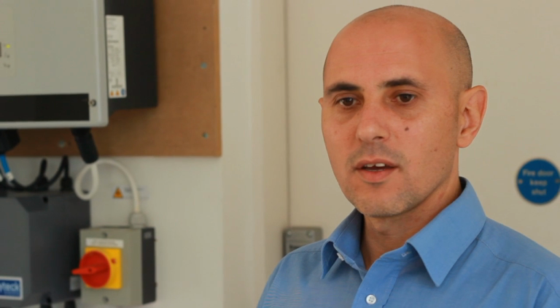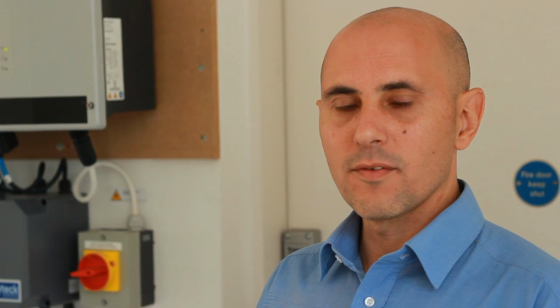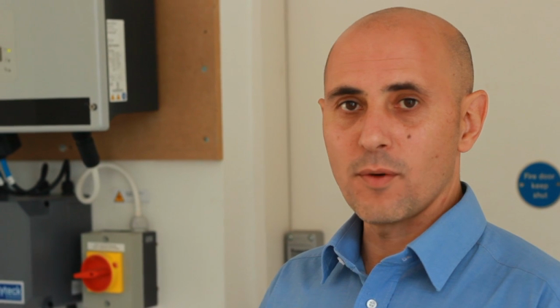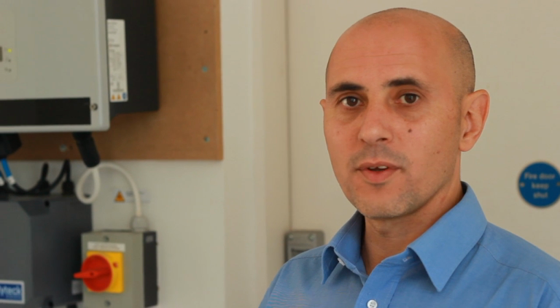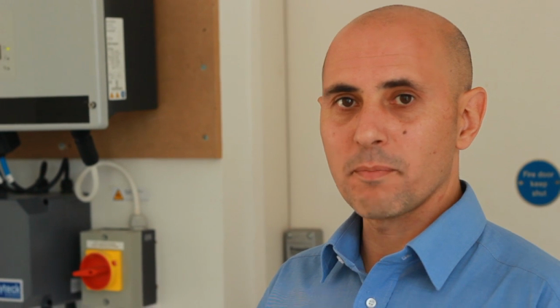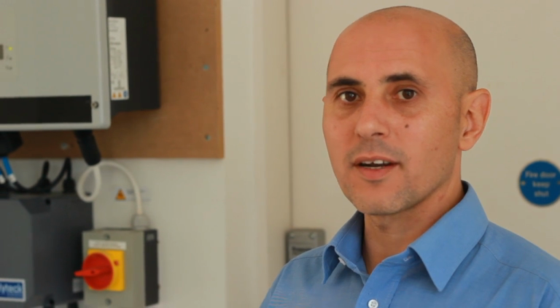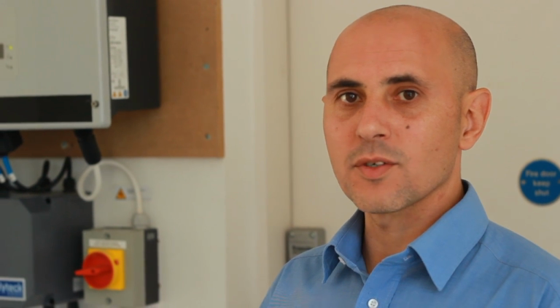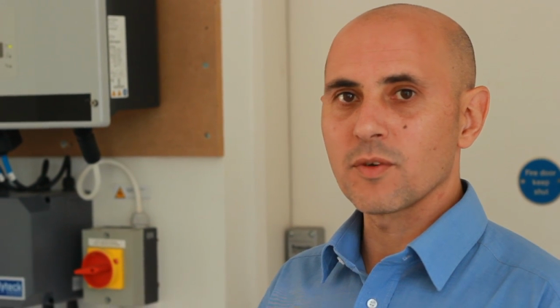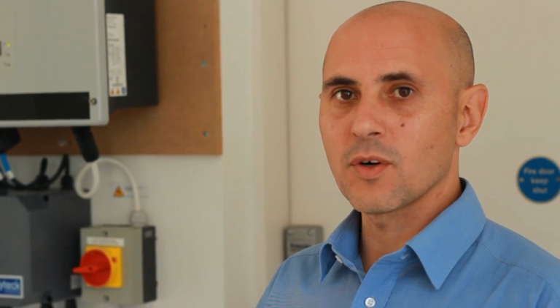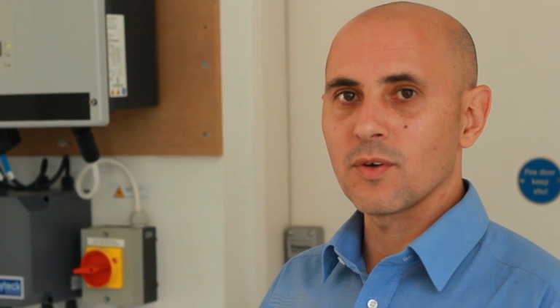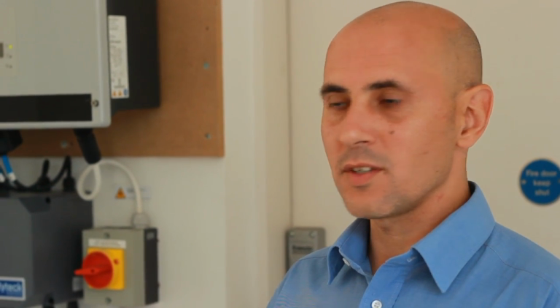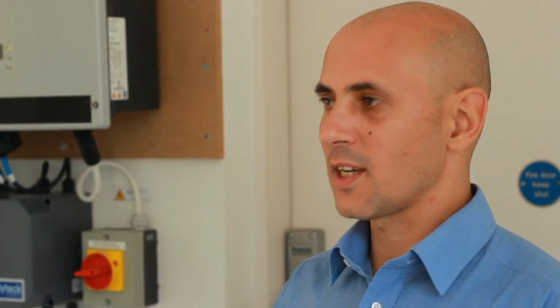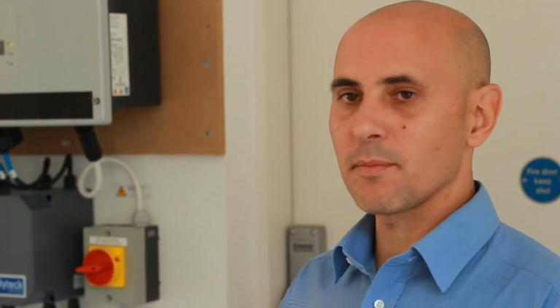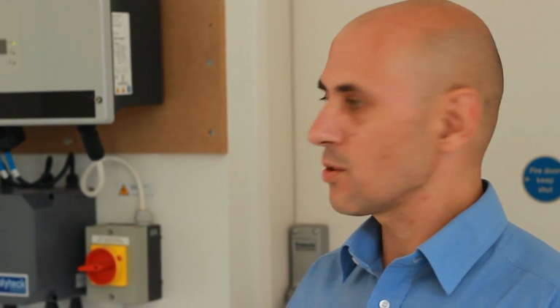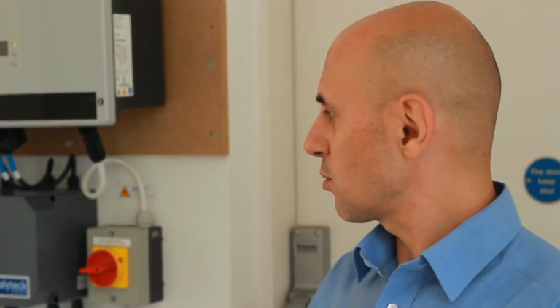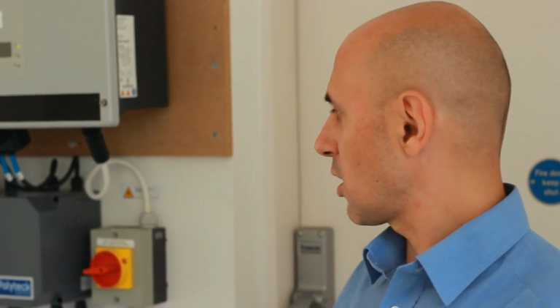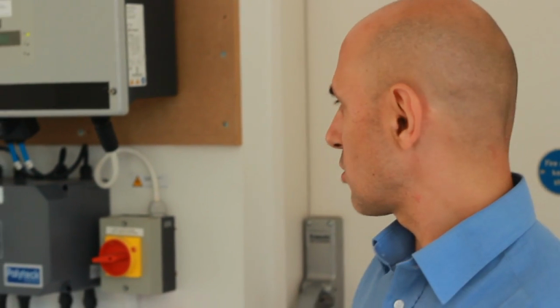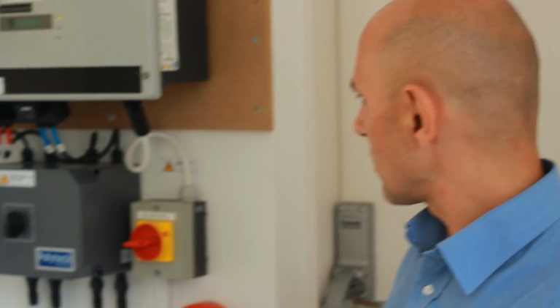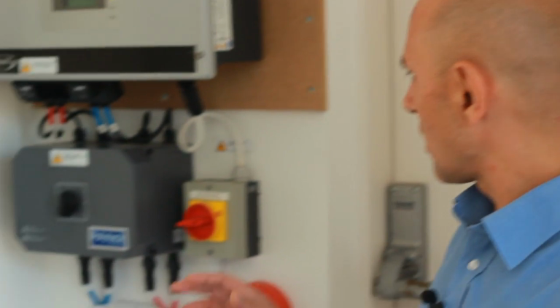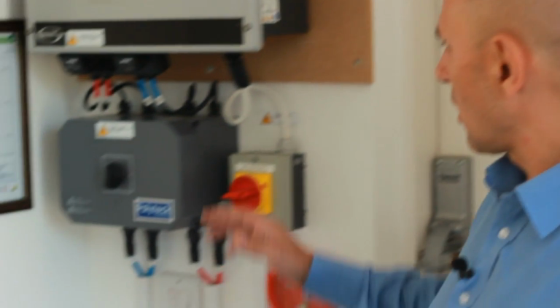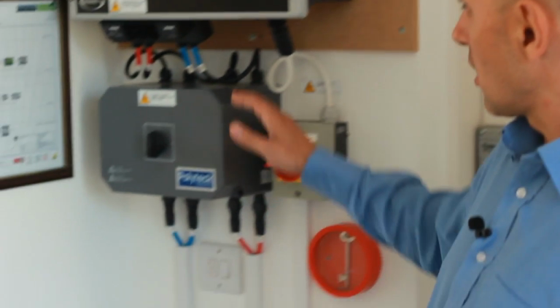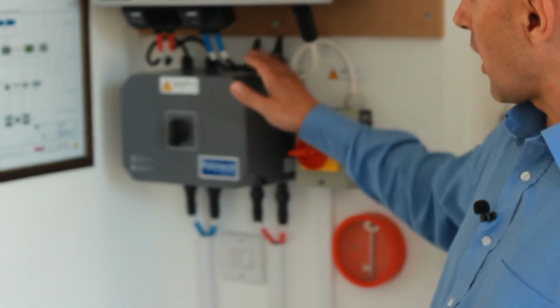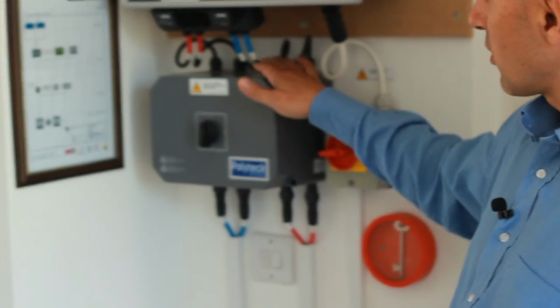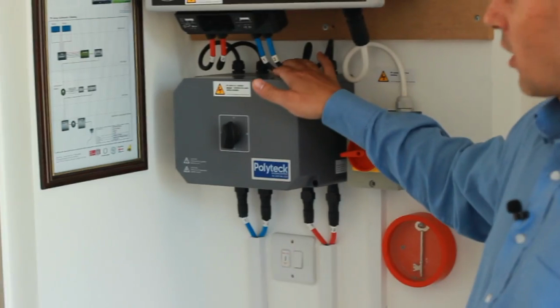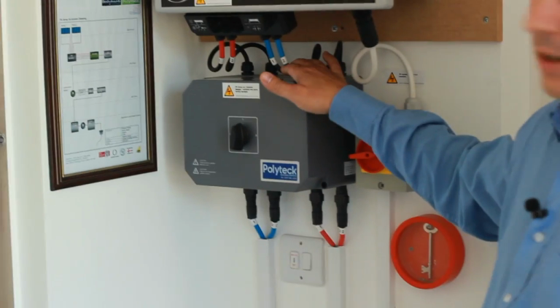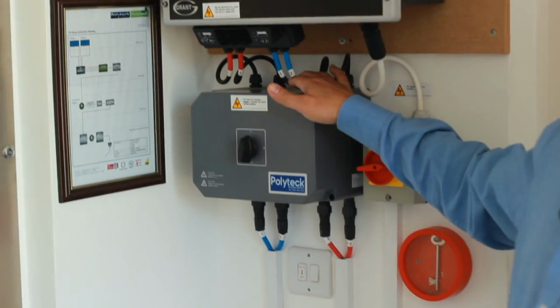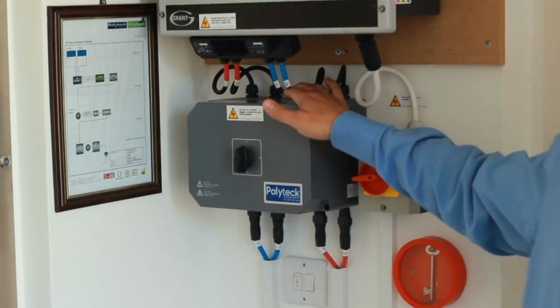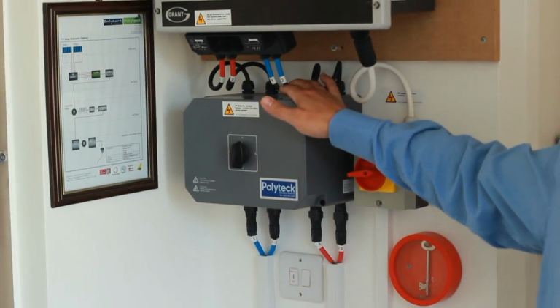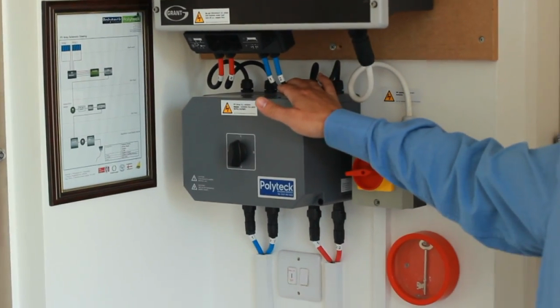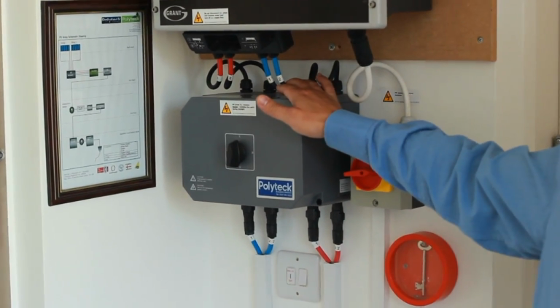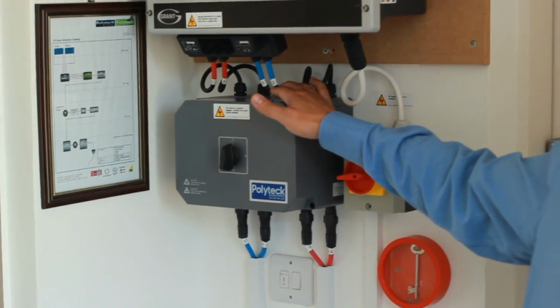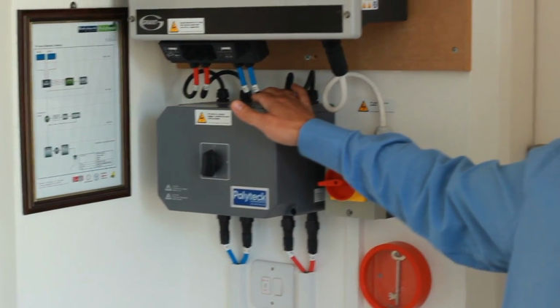From the panels, we have DC cables which, as you might see, are entering and are connected to the inverter.